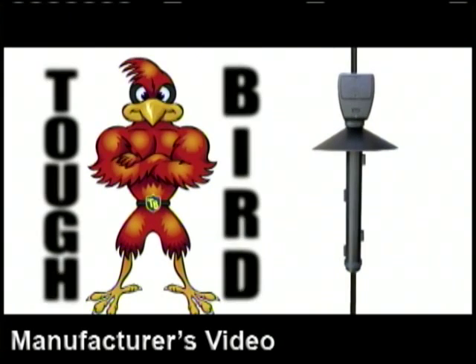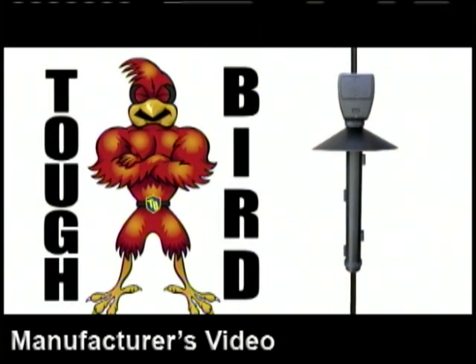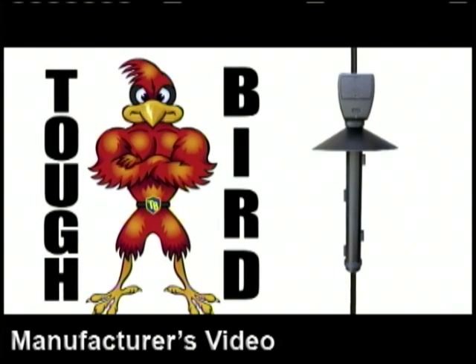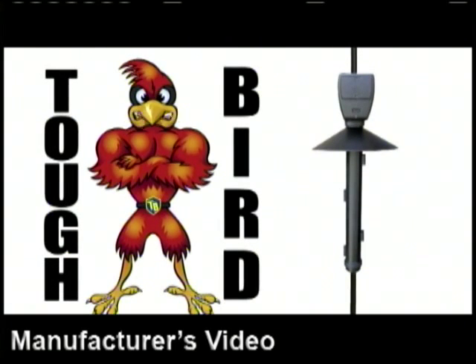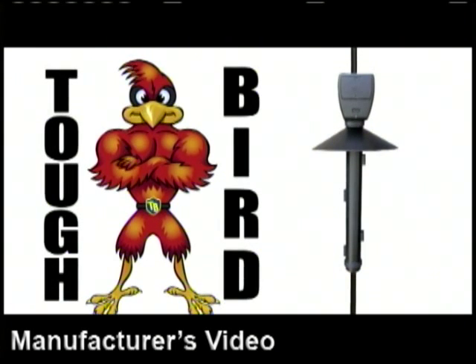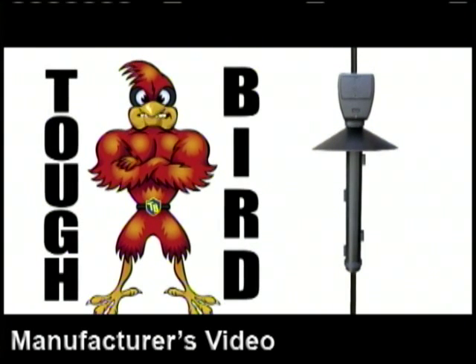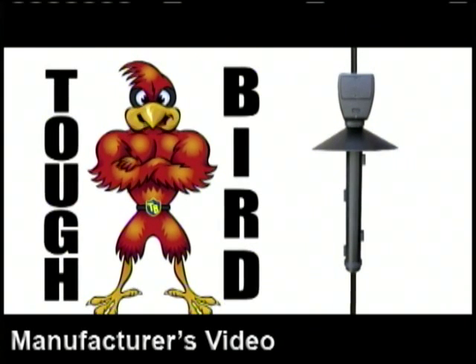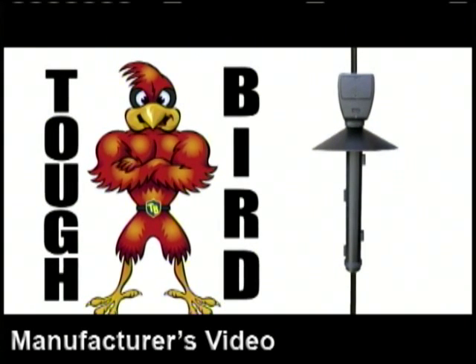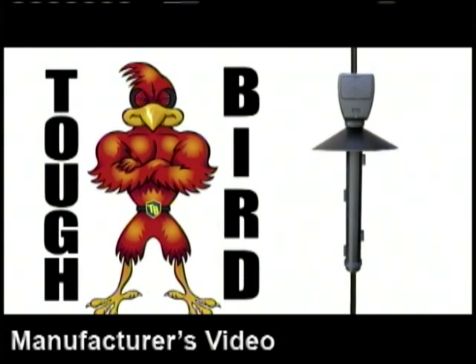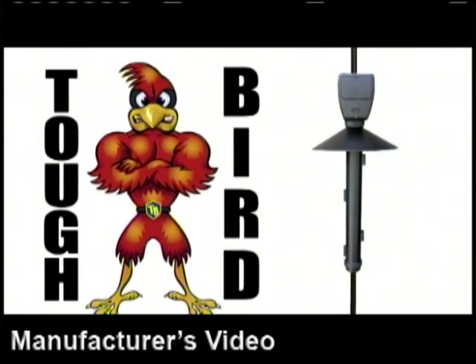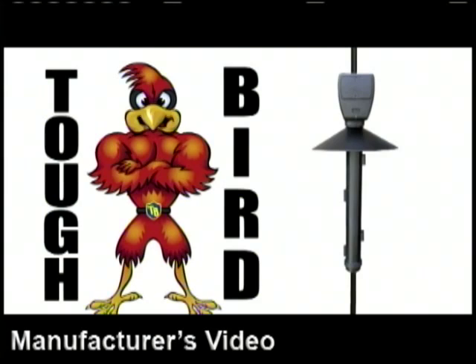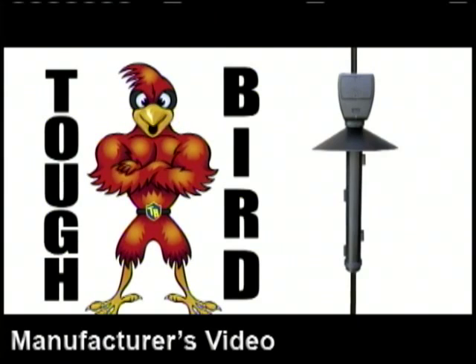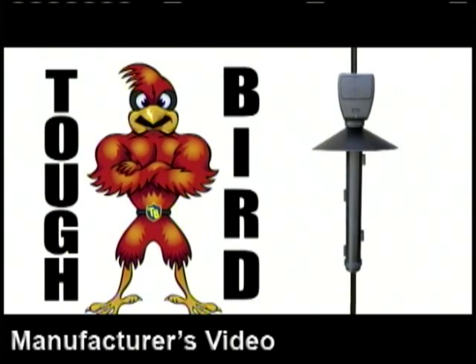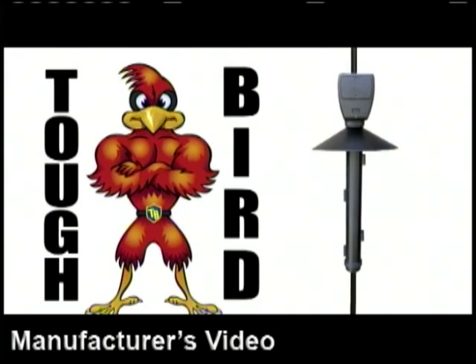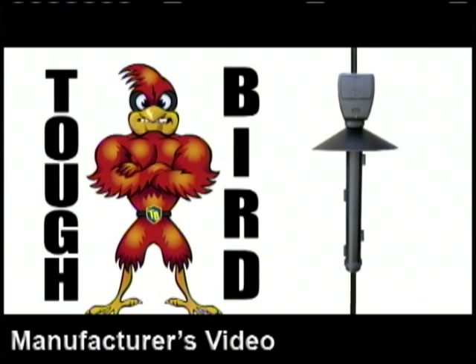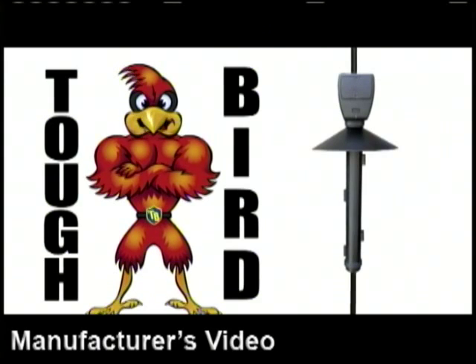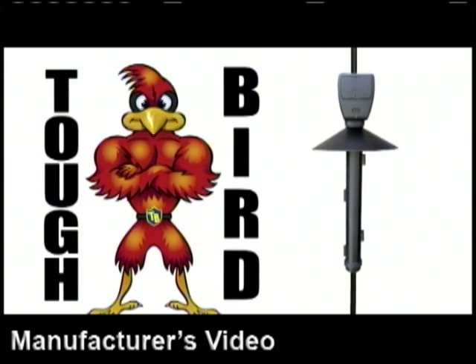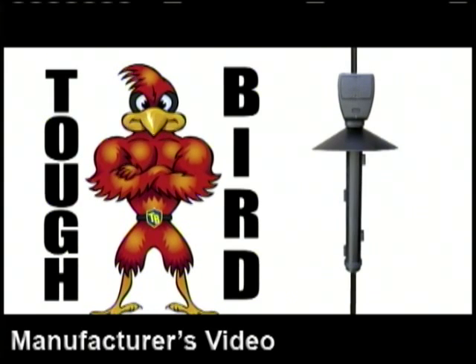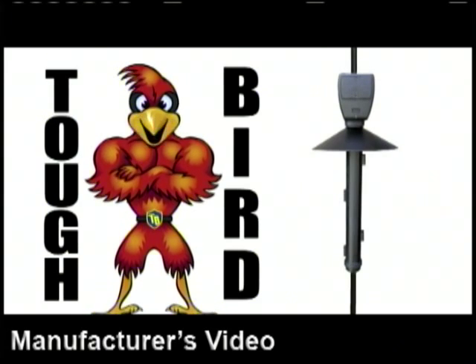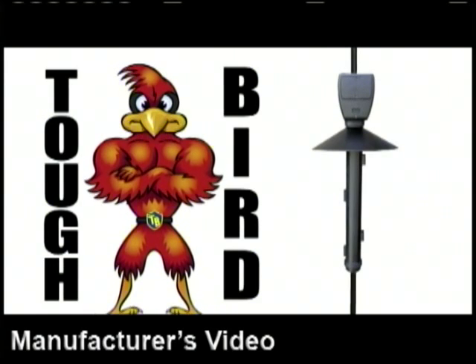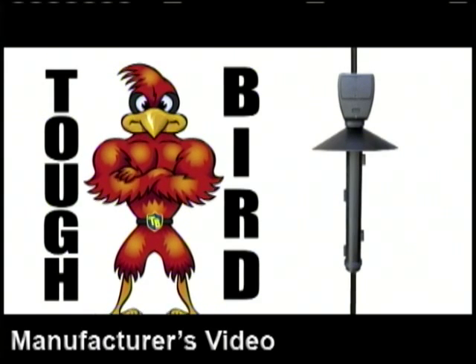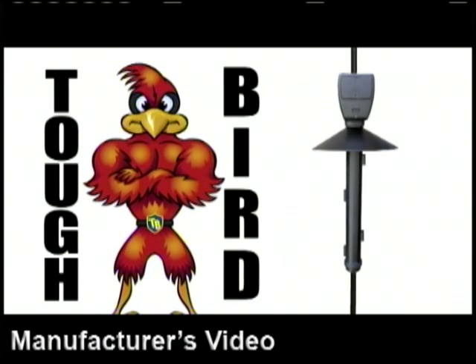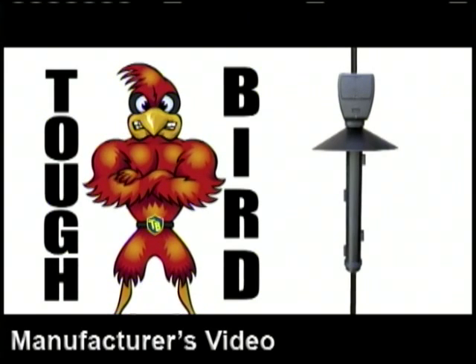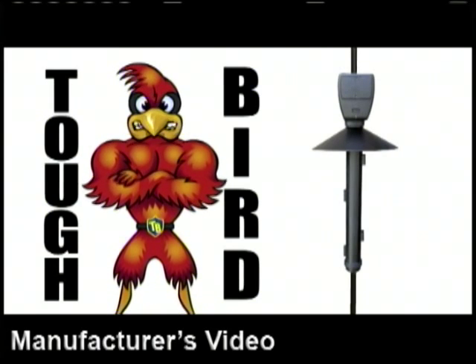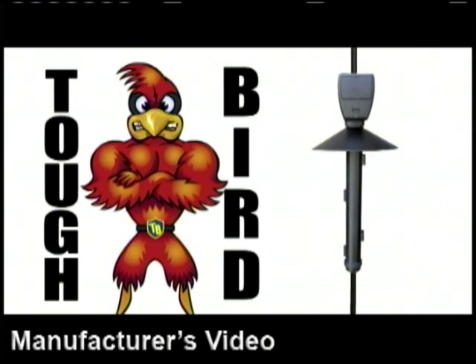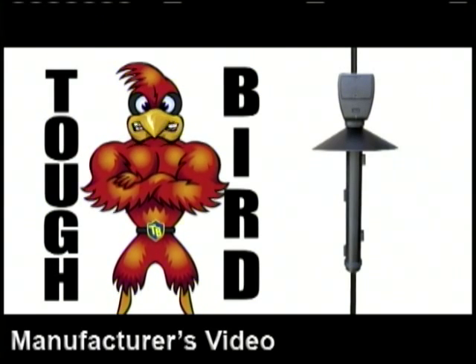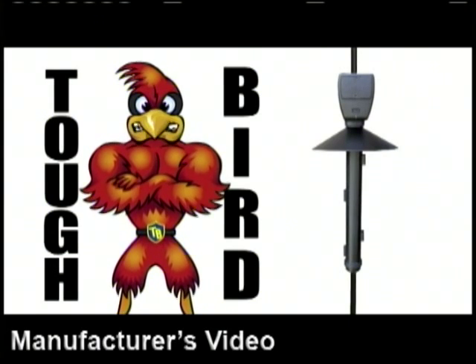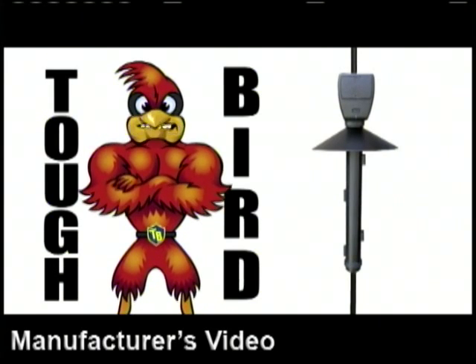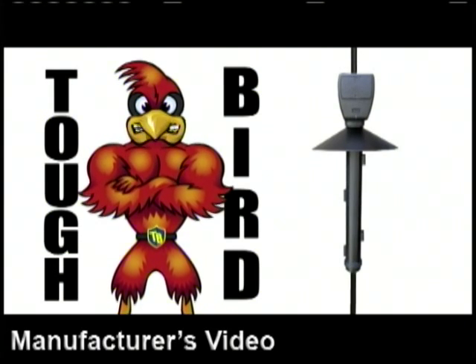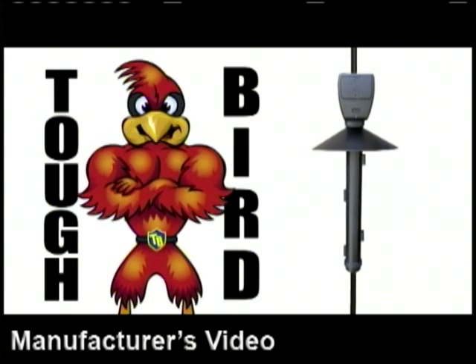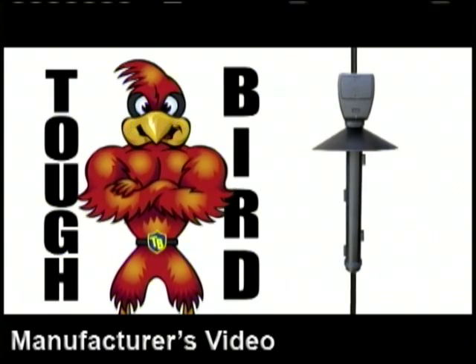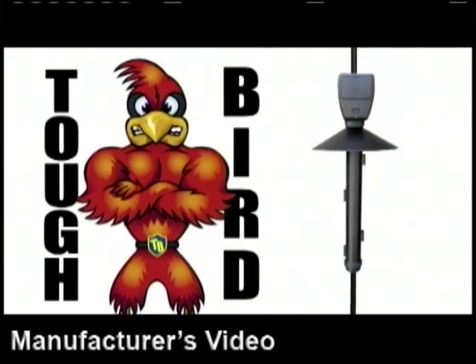Hi, I'm Tough Bird, and I'm here to show you the Tough Bird Feeder Guard. This is not good news for hungry squirrels.